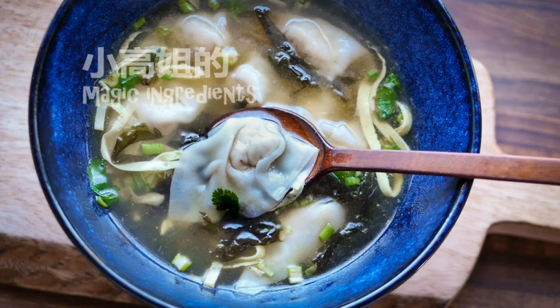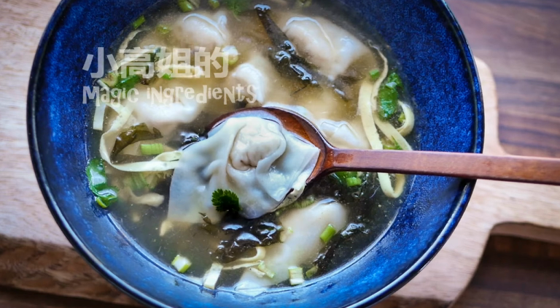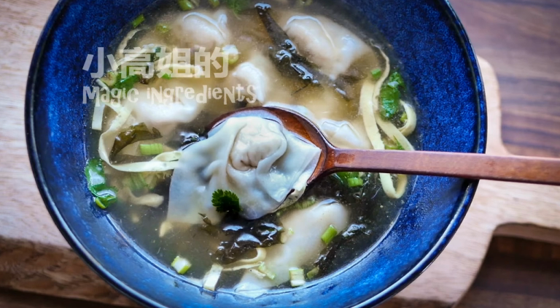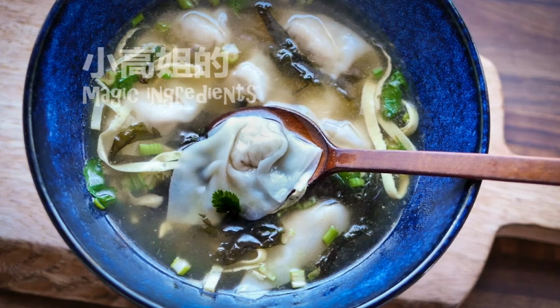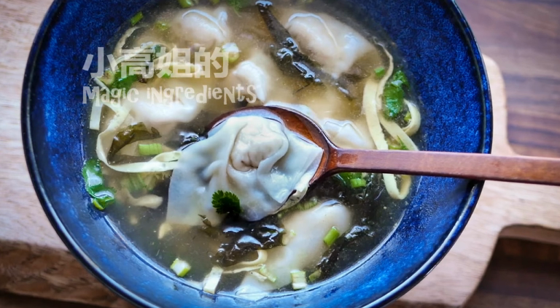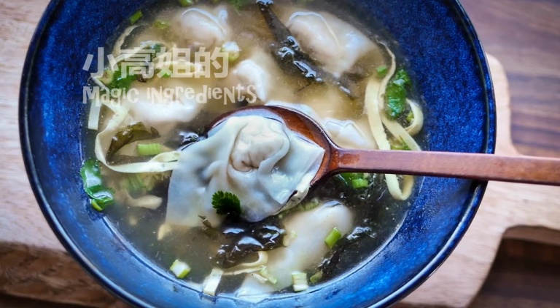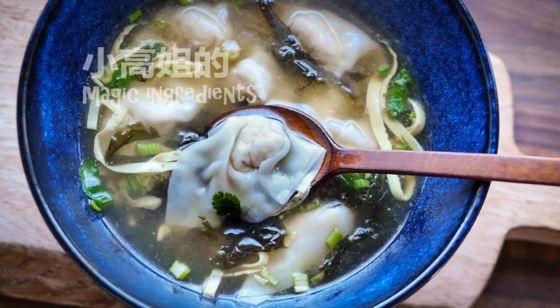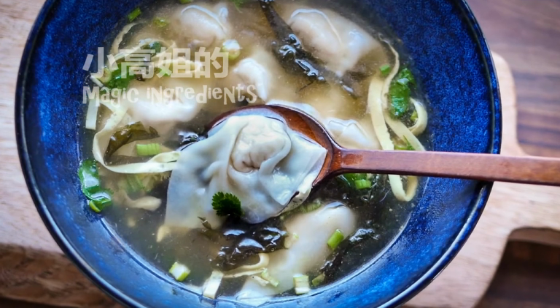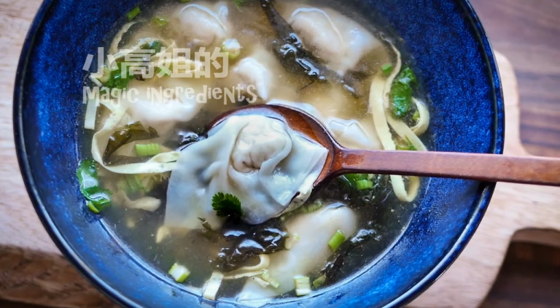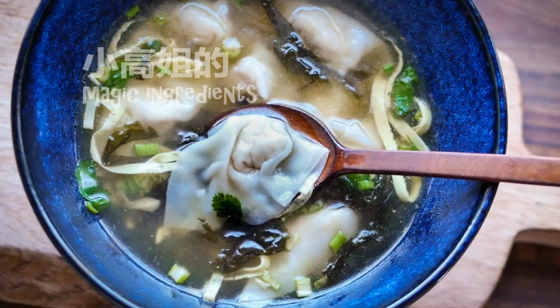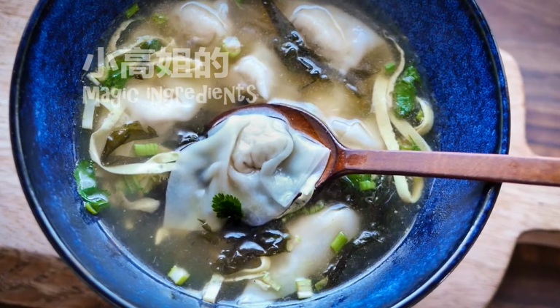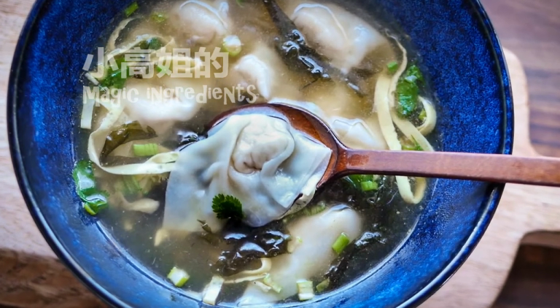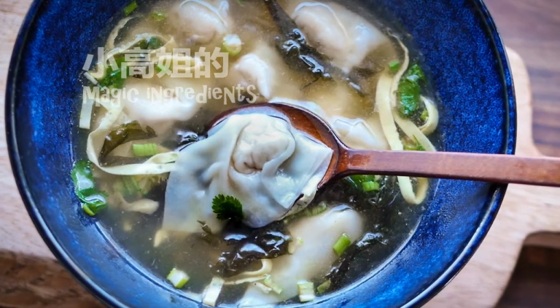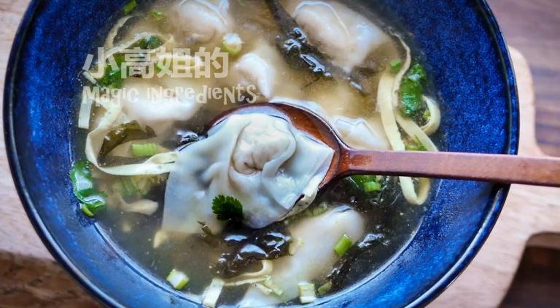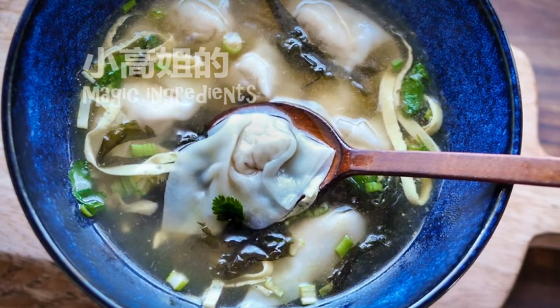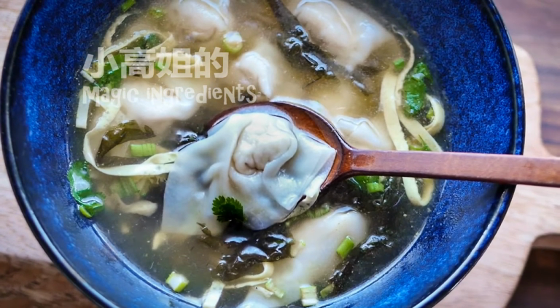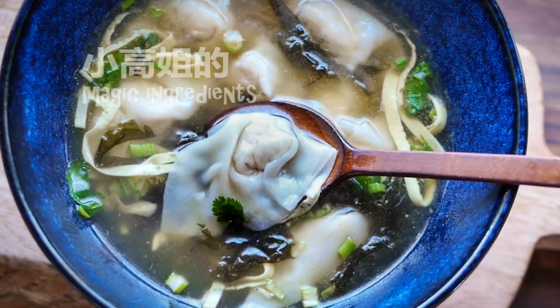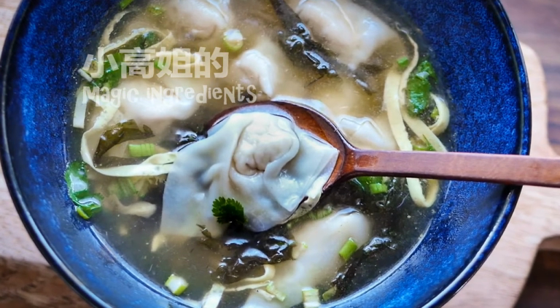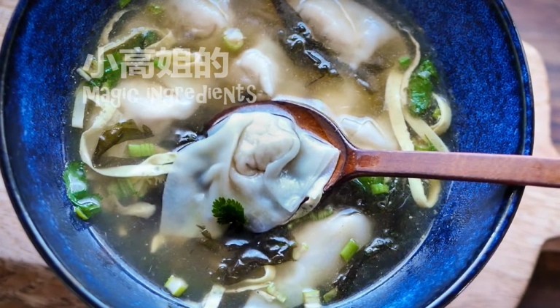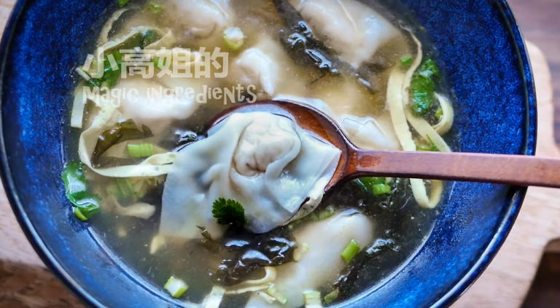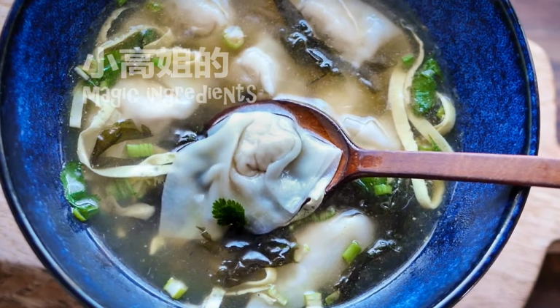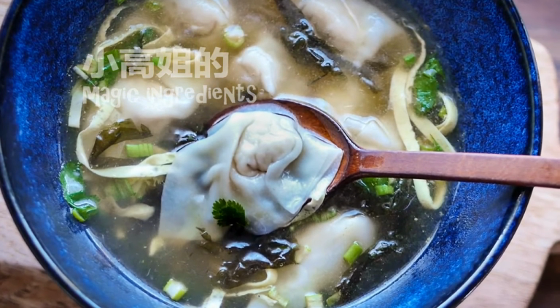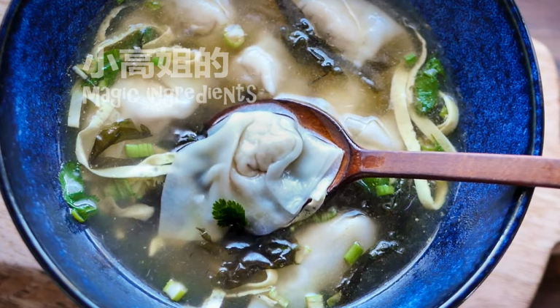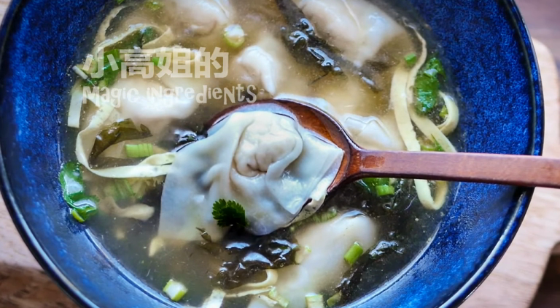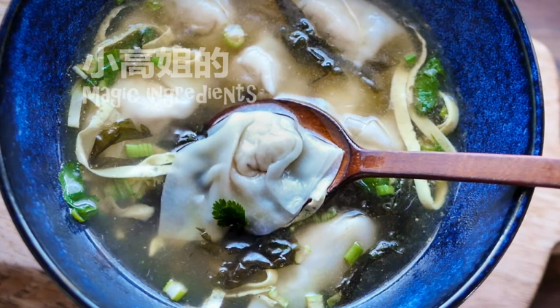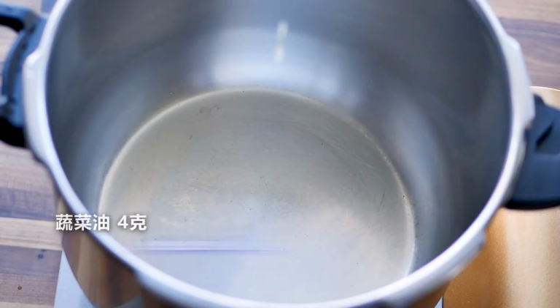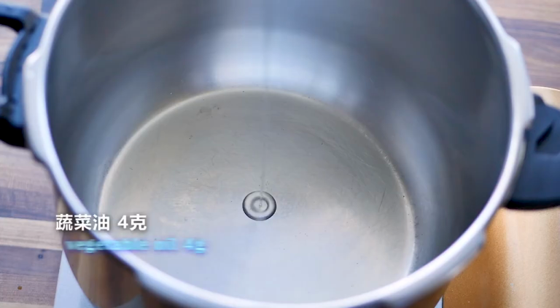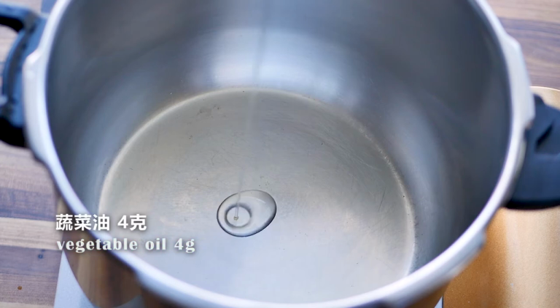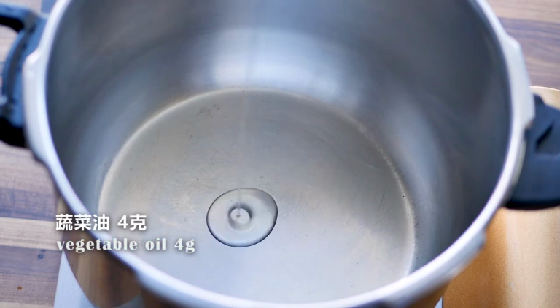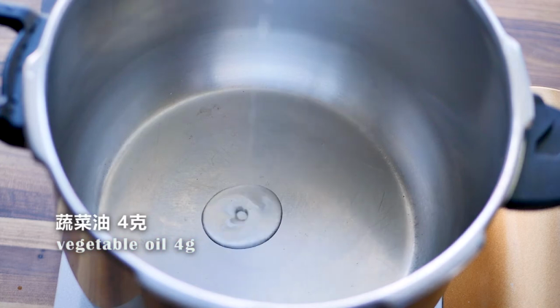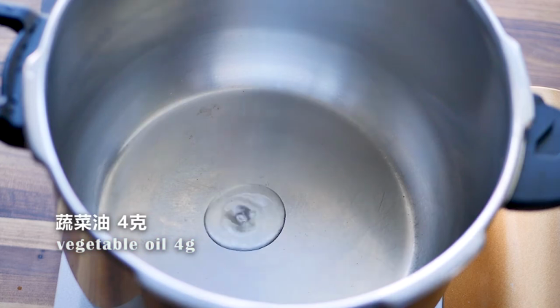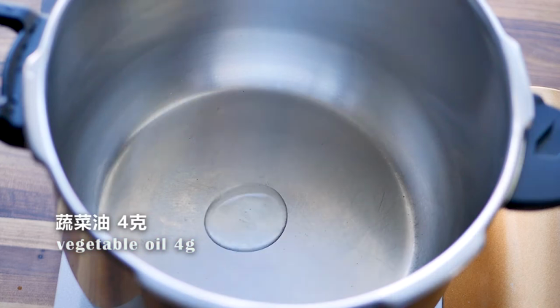Hi everyone, welcome back to Gao's Chinese cooking. Today we're gonna make some wonton soup.